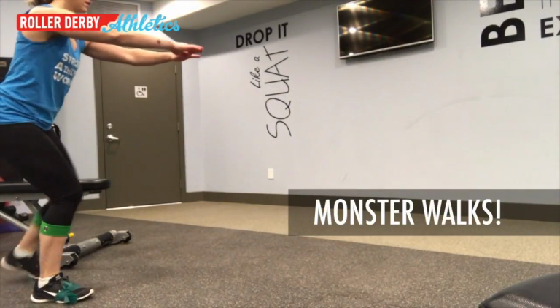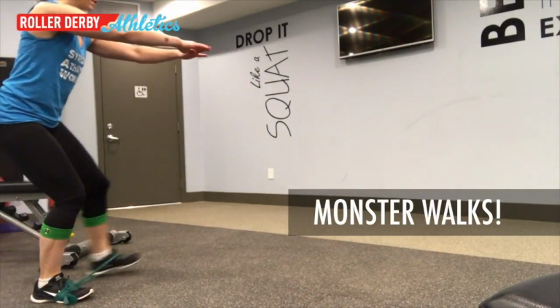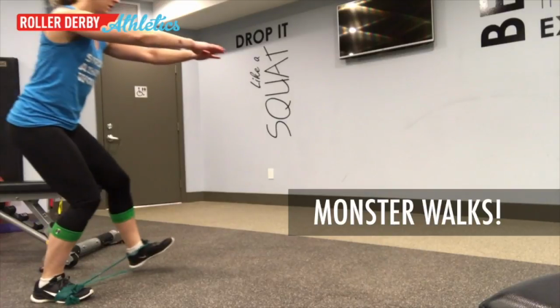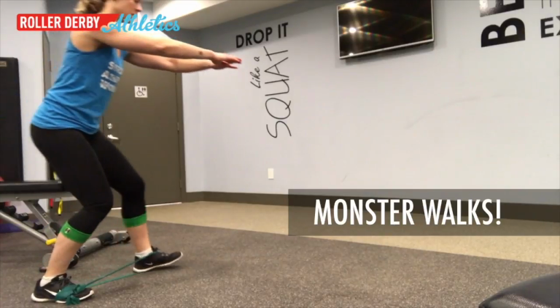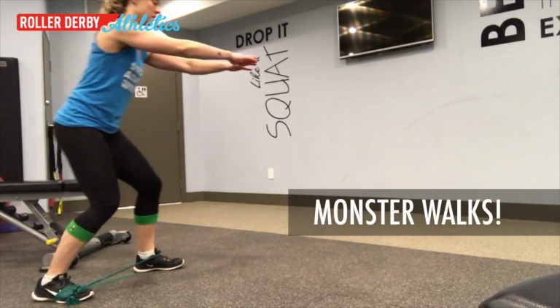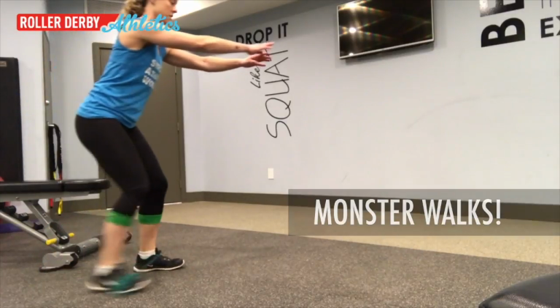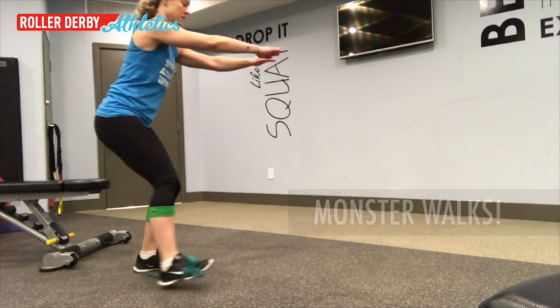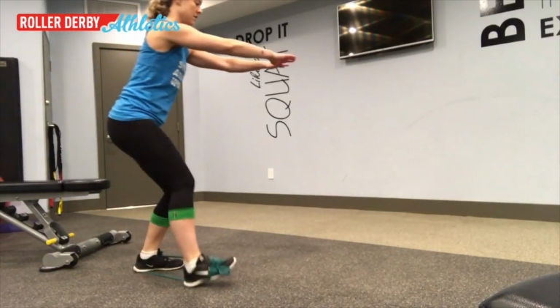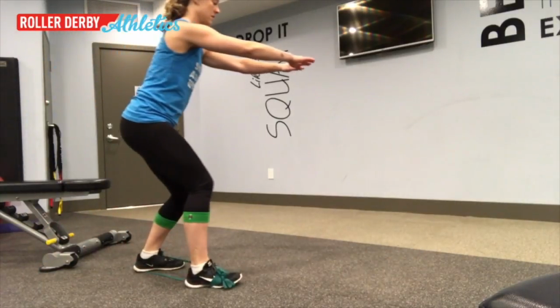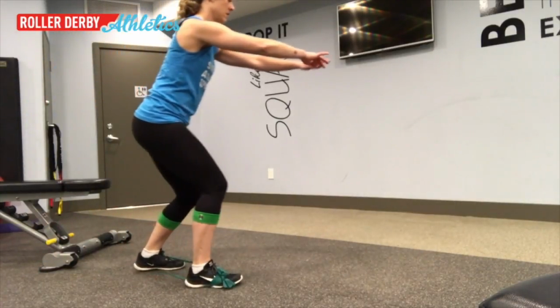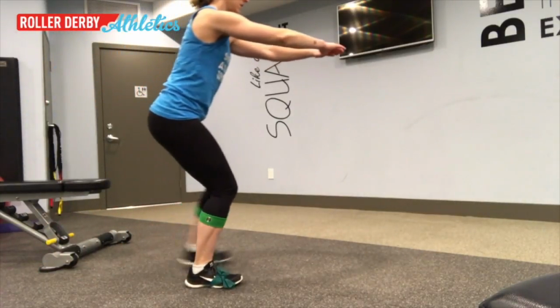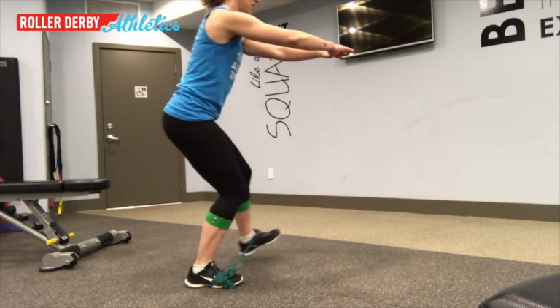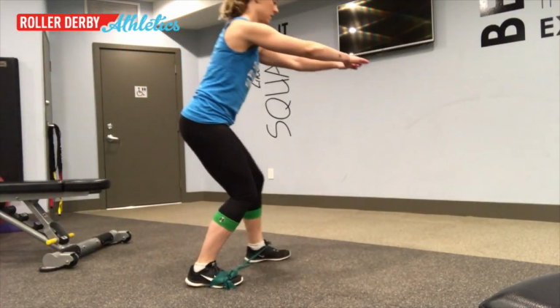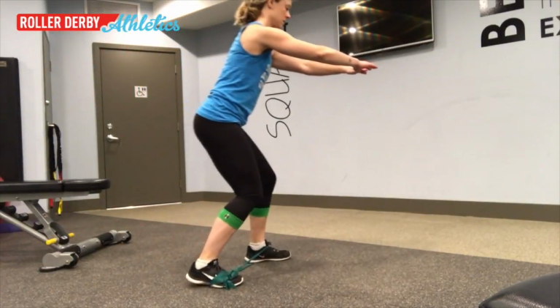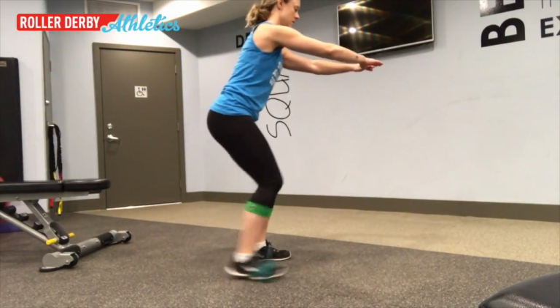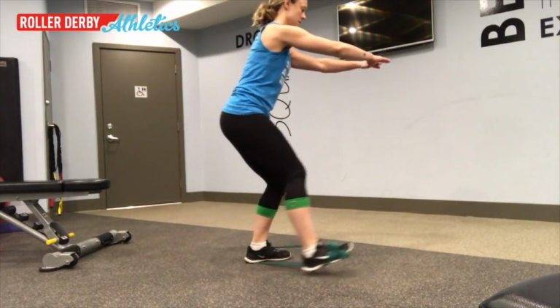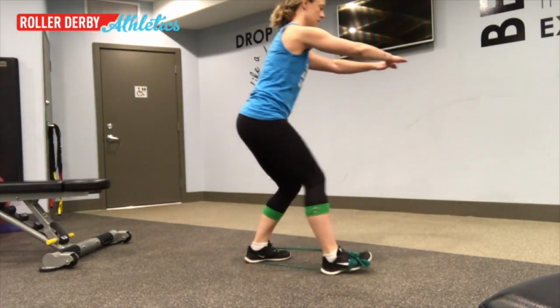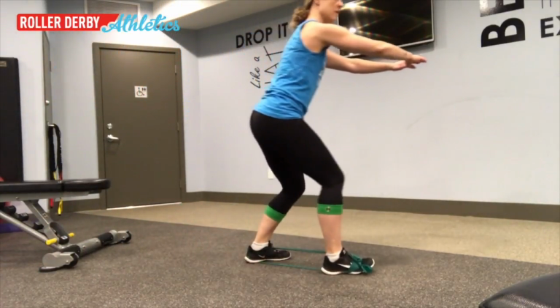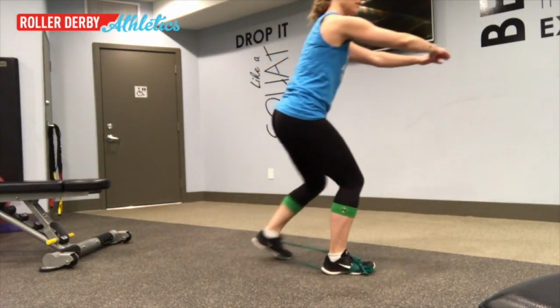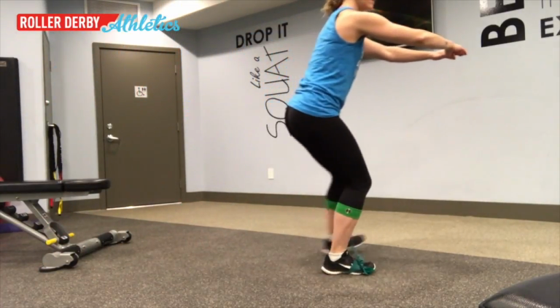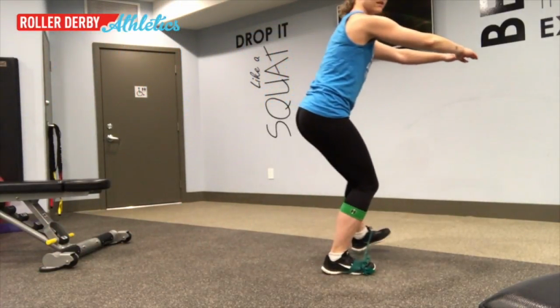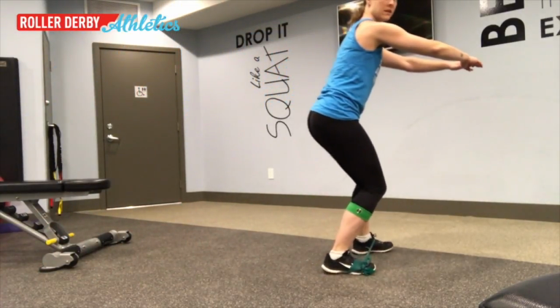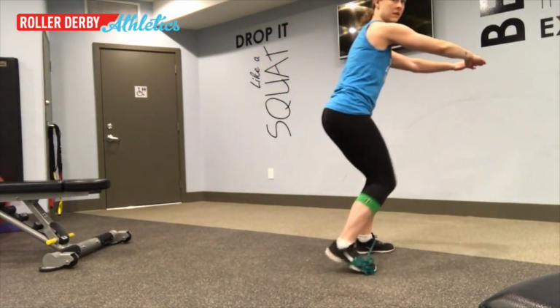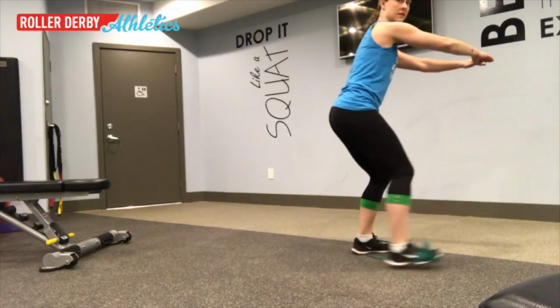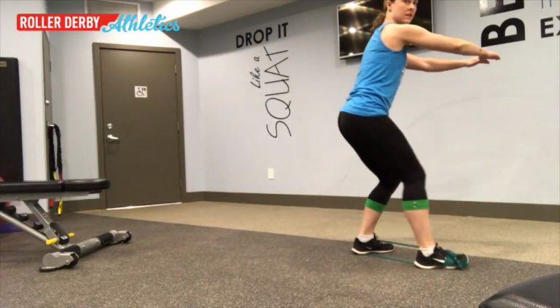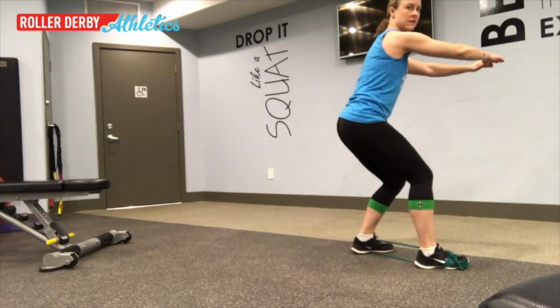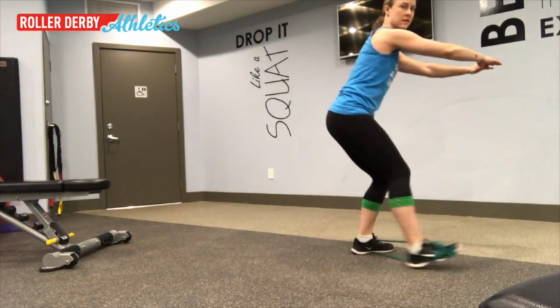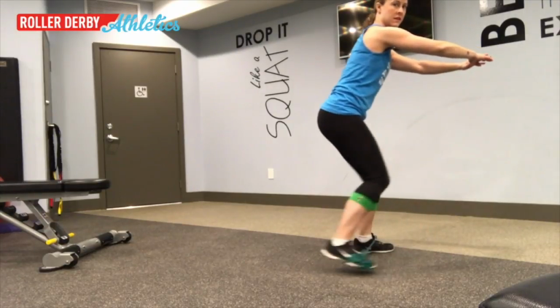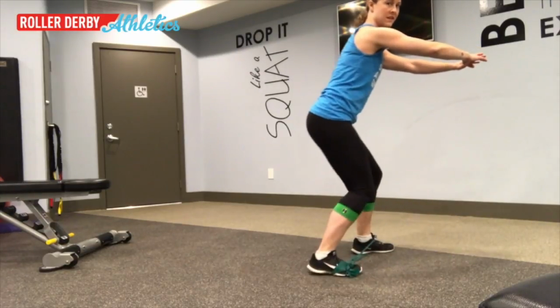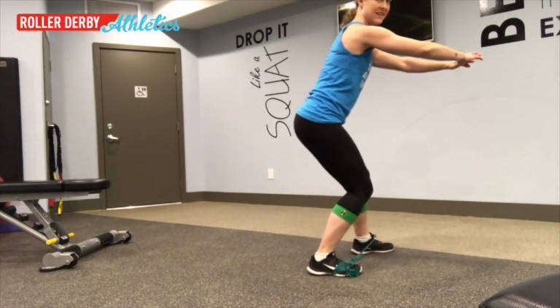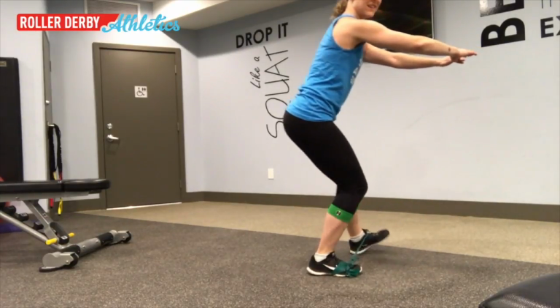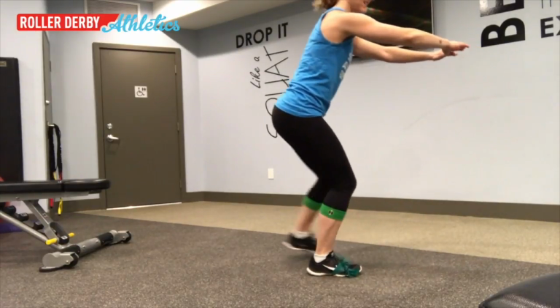Then core tight, arms out in front in a quarter squat. You're going to start to take slow steps like a zombie, forwards and then backwards.